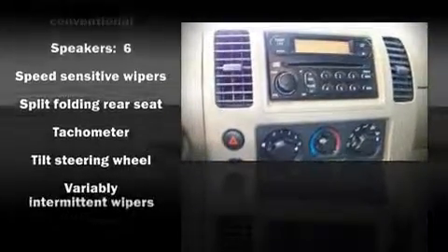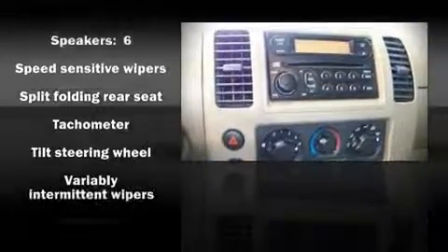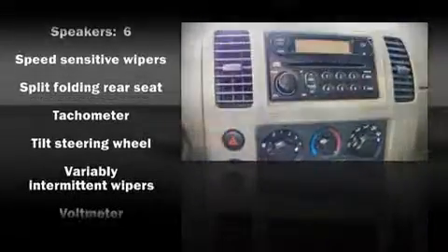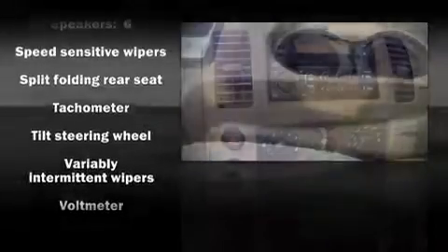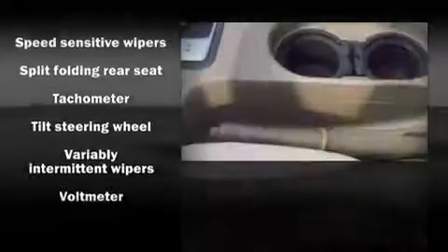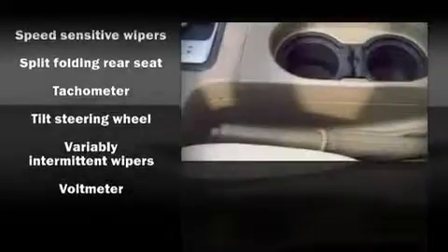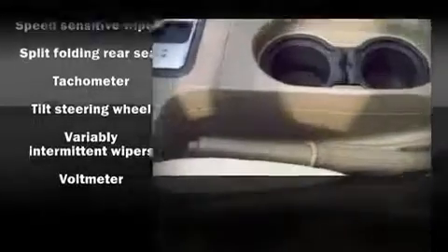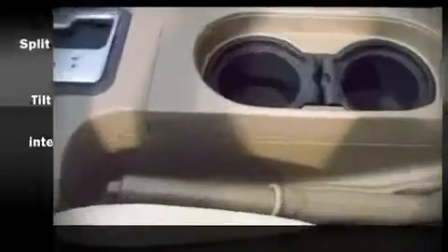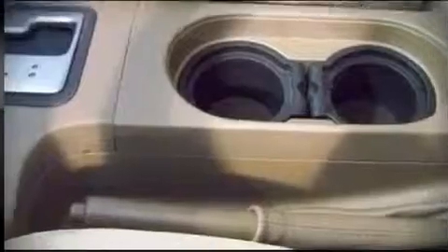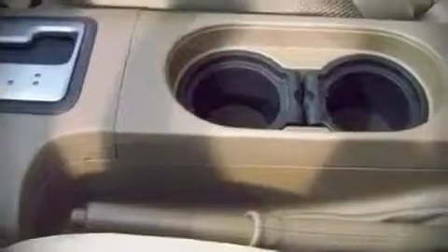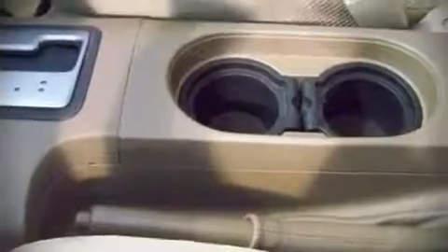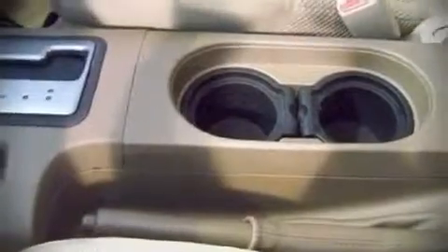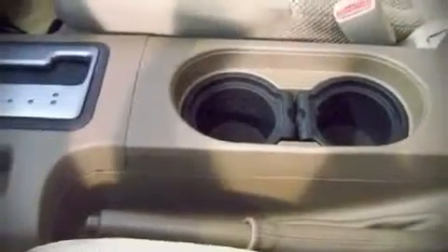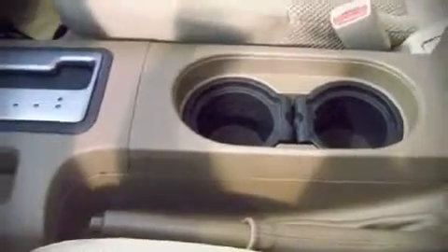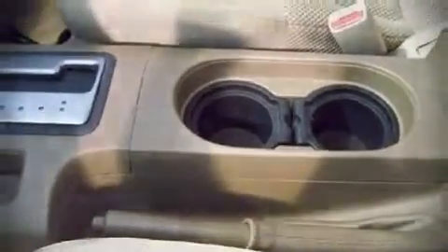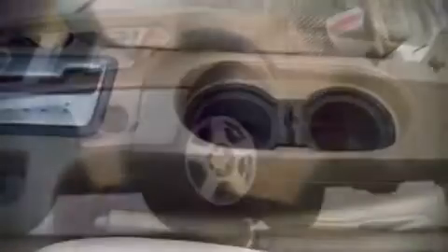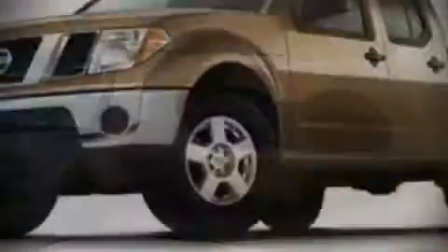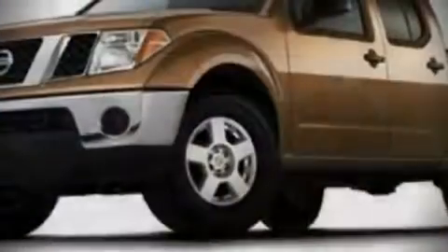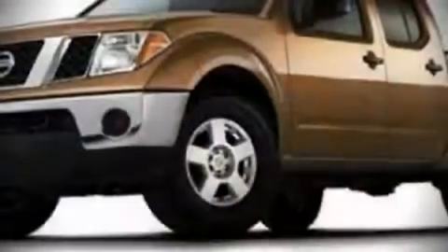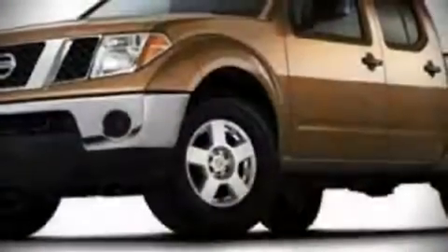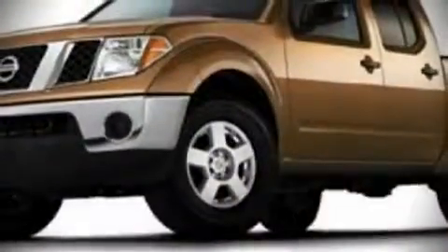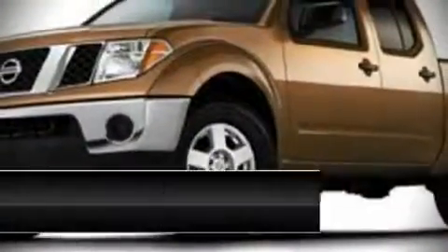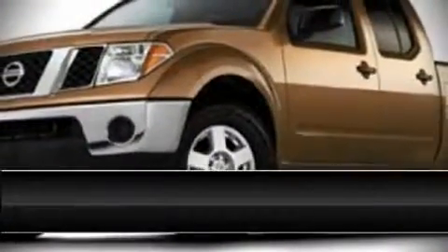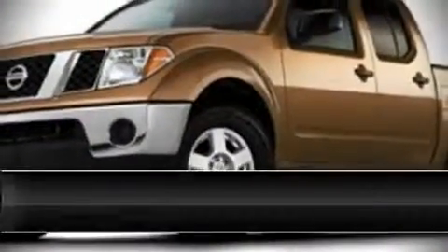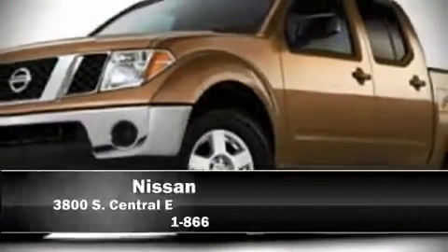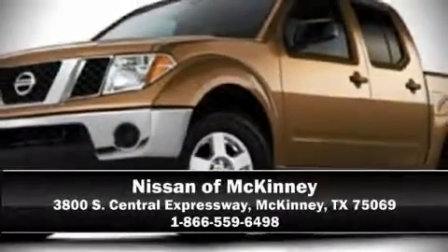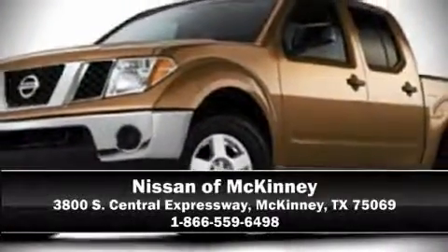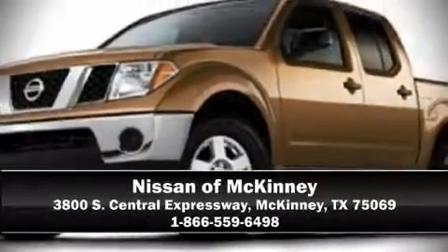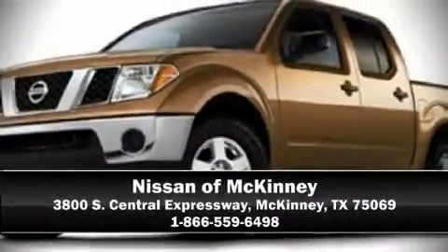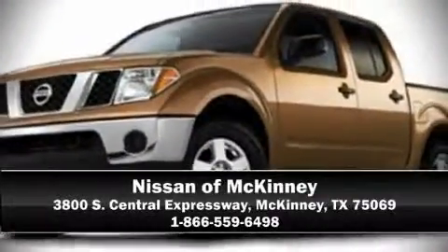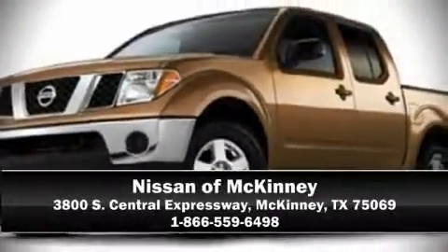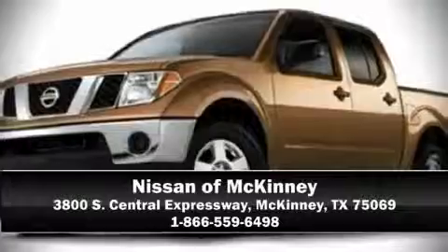We offer competitive pricing and the area's best shopping experience. Stop by our dealership or give us a call for more information.